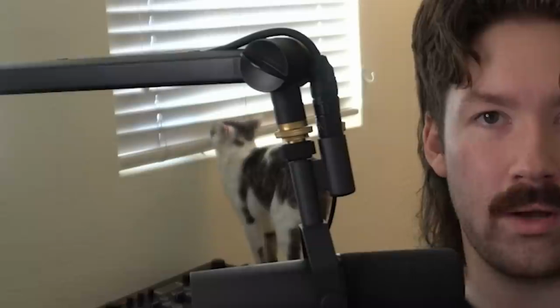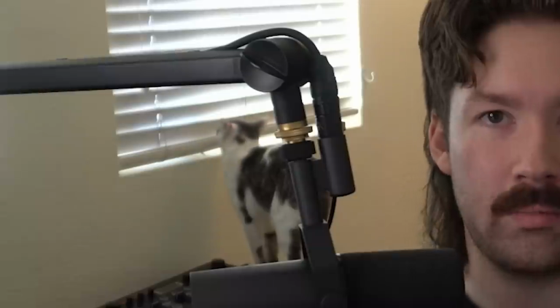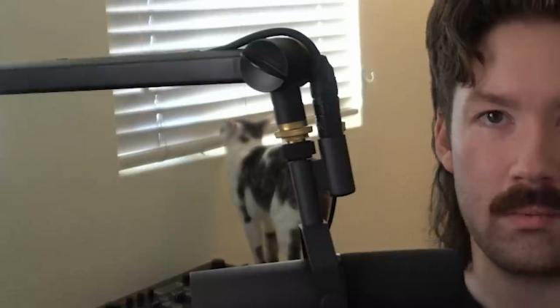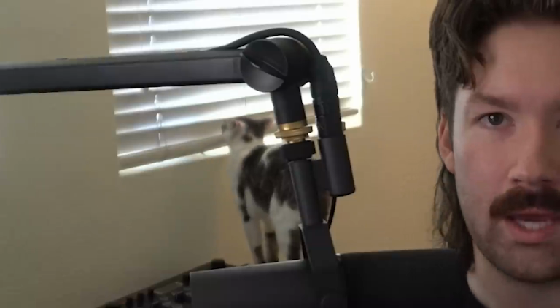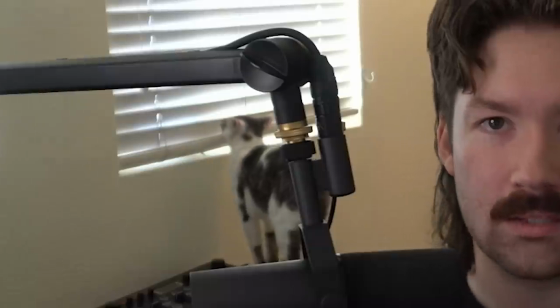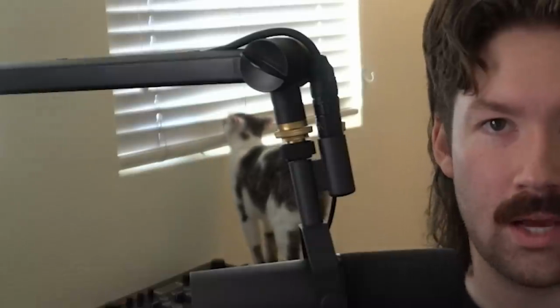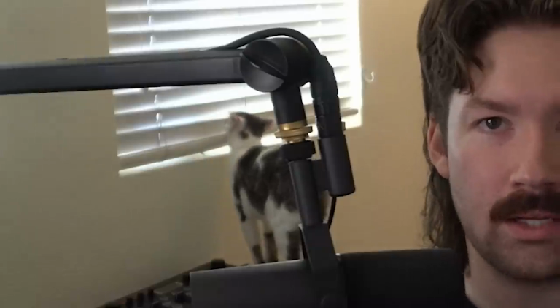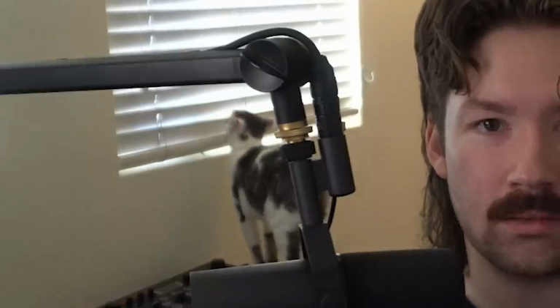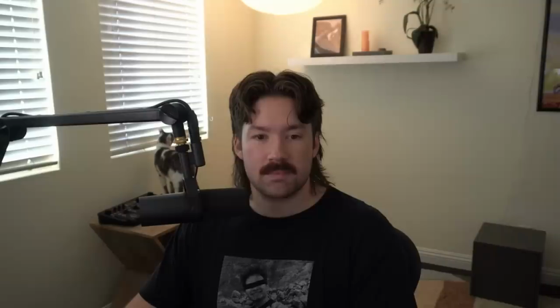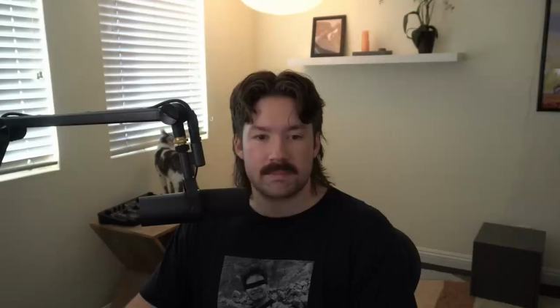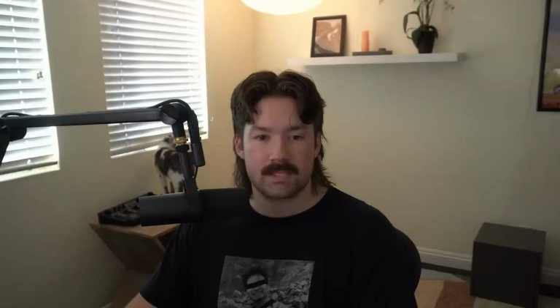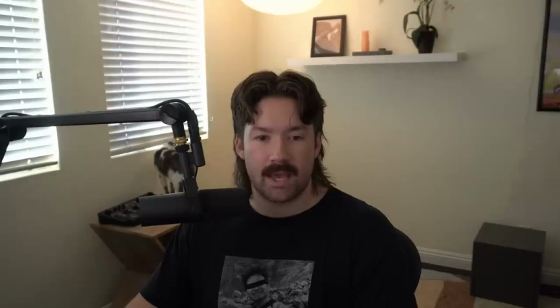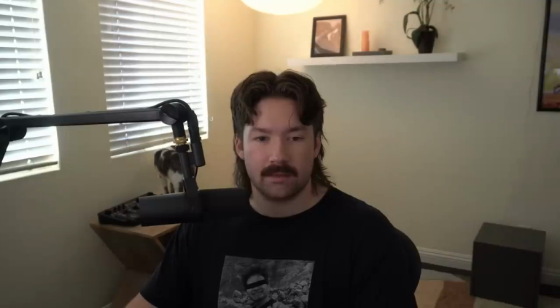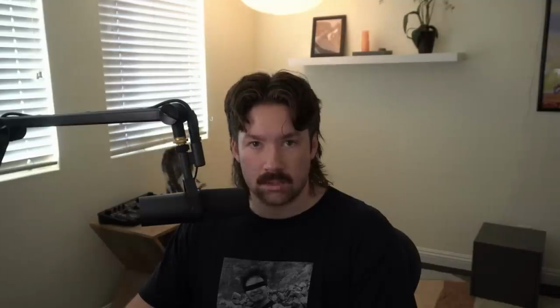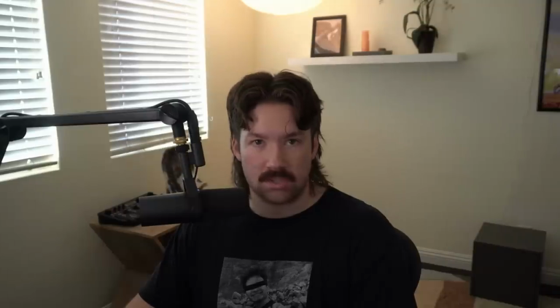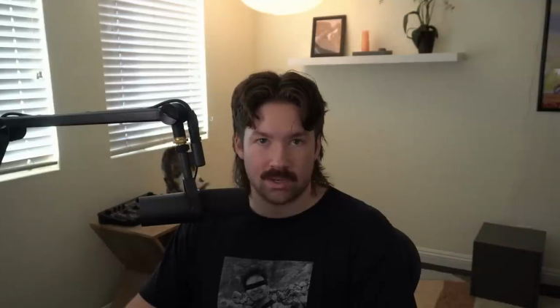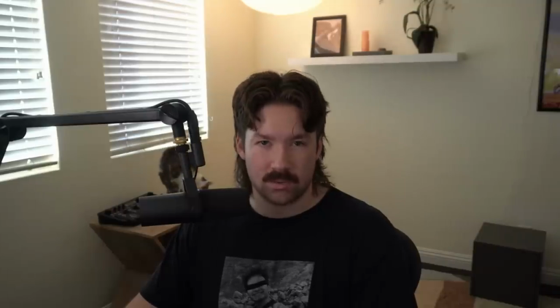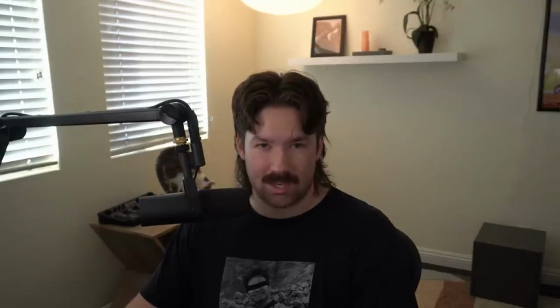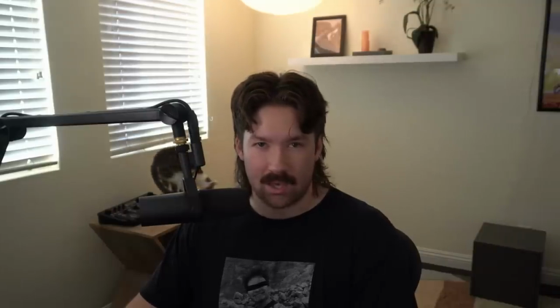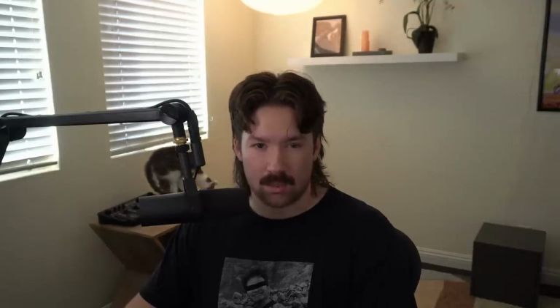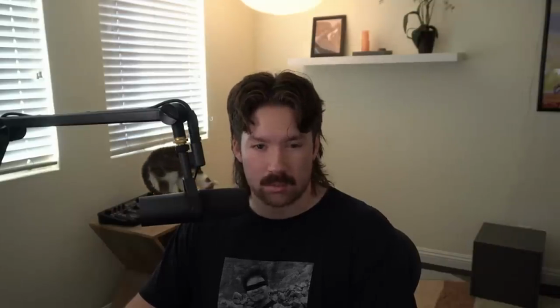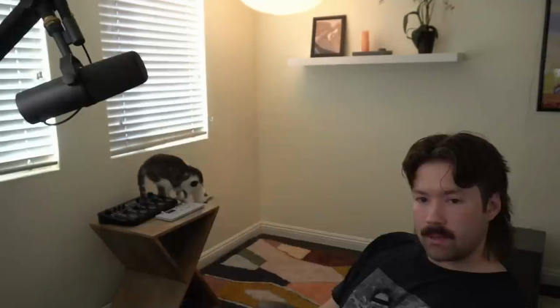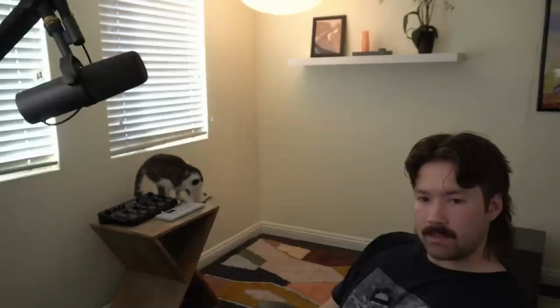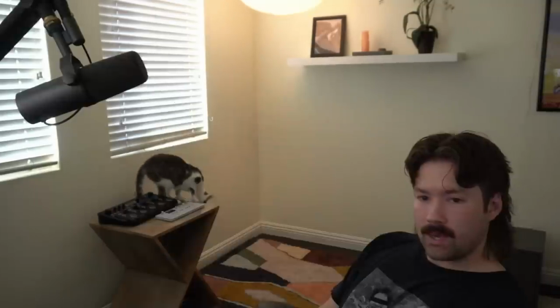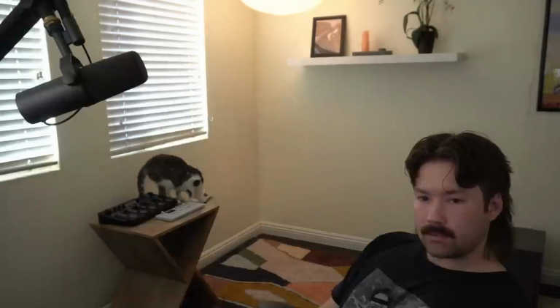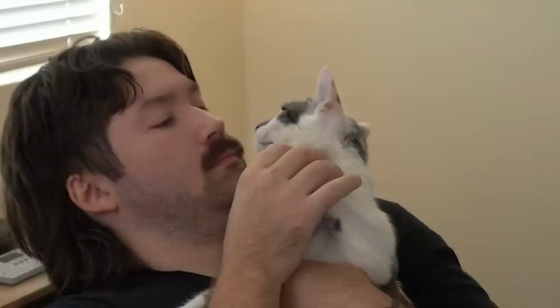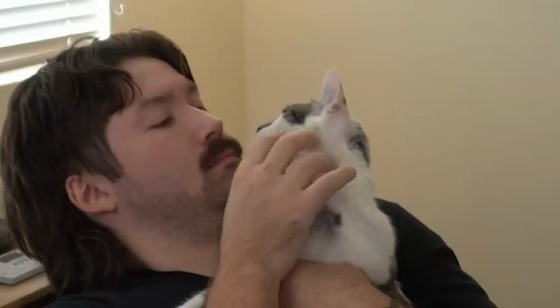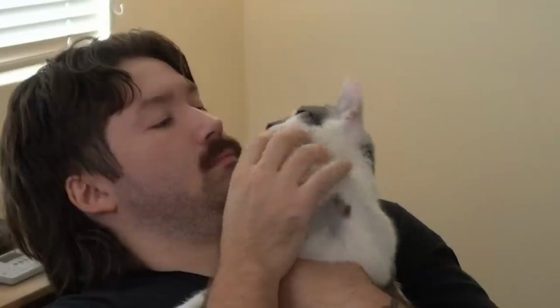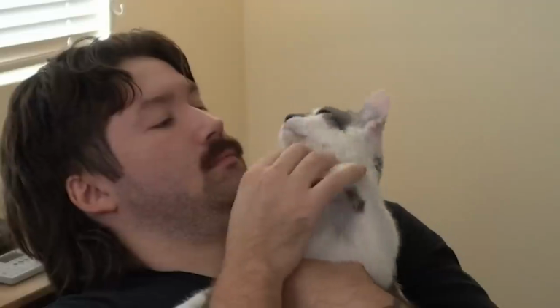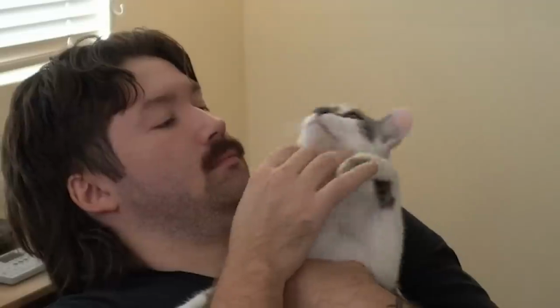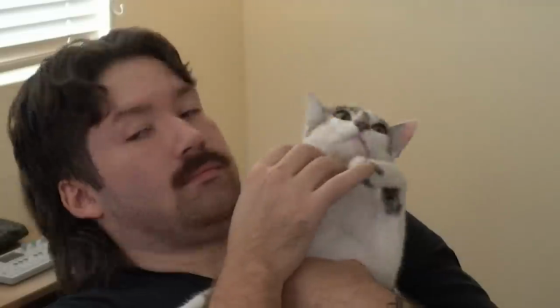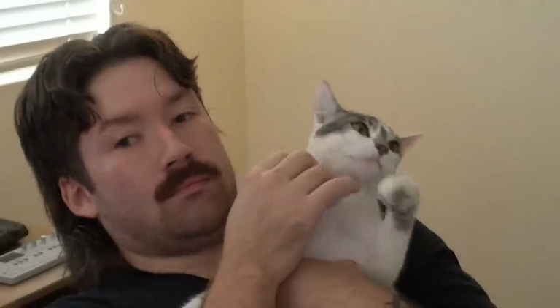Wild baby cat sighting. Hey, she's trying to escape. Baby cat.